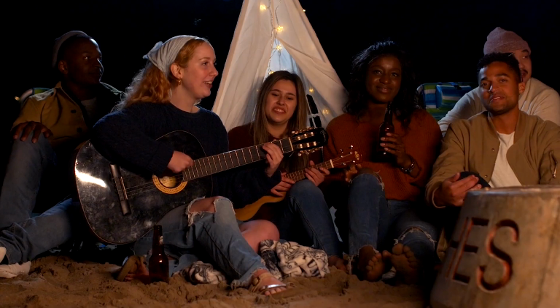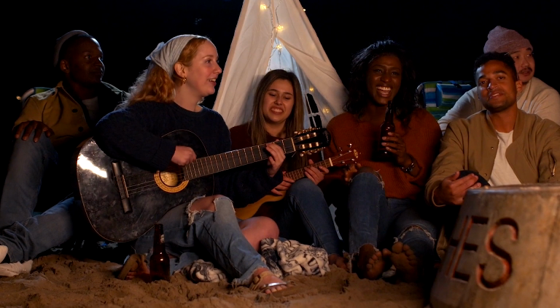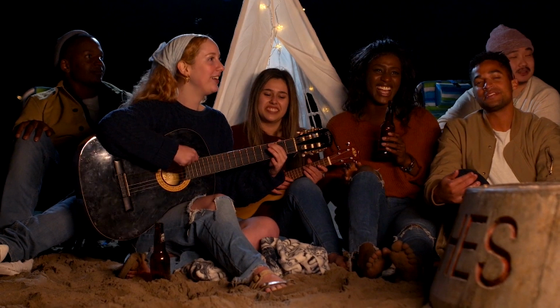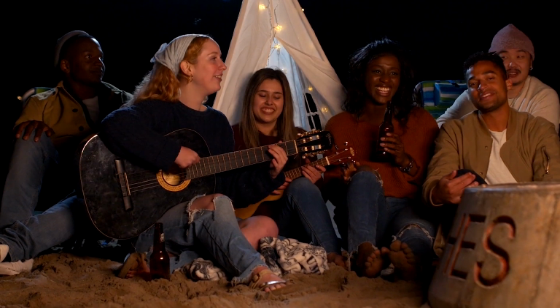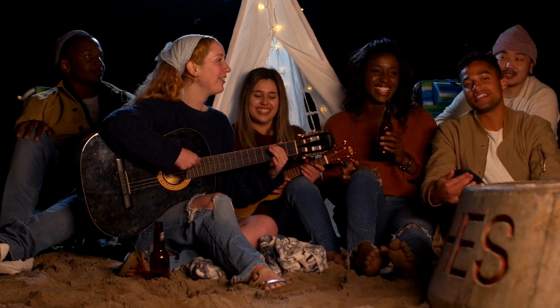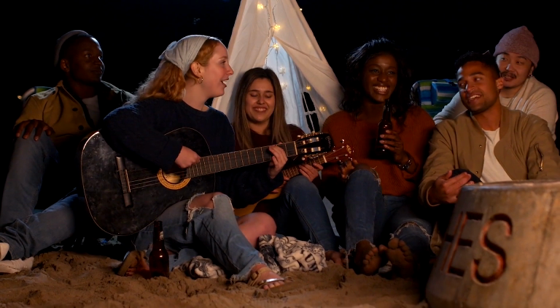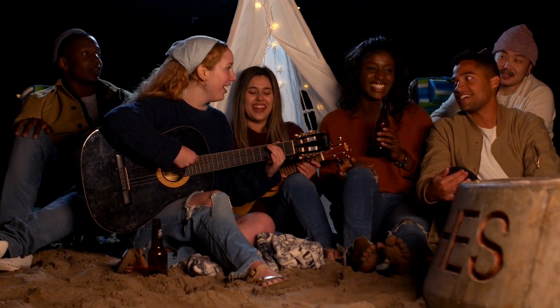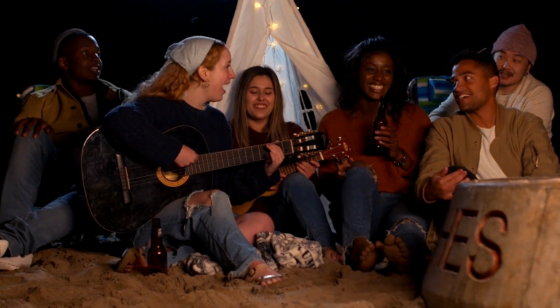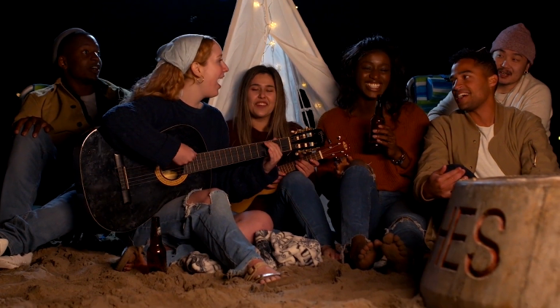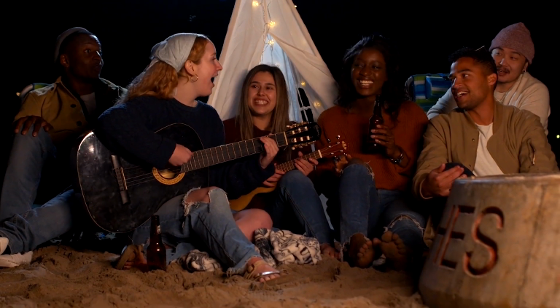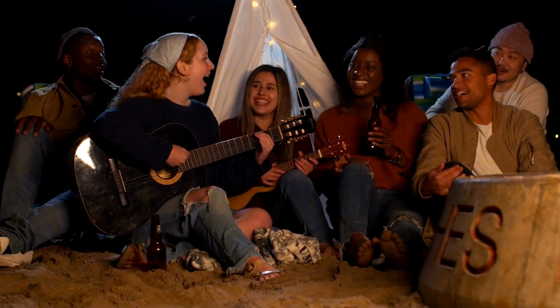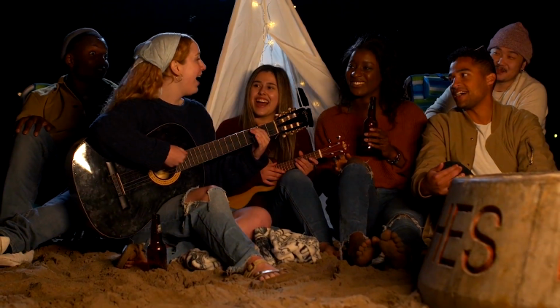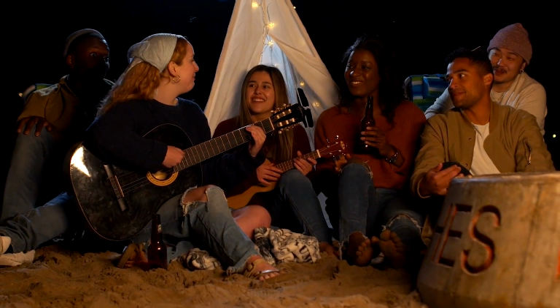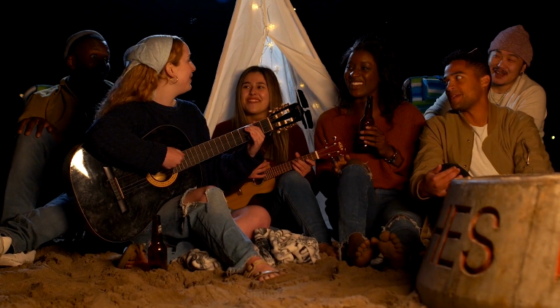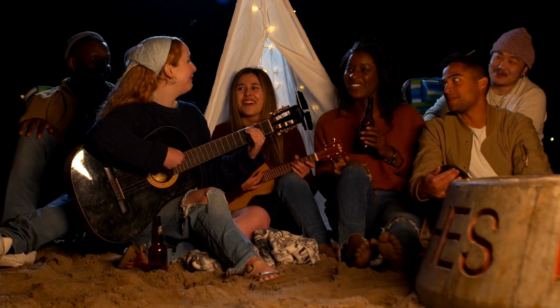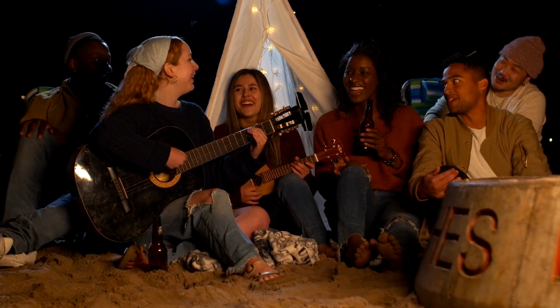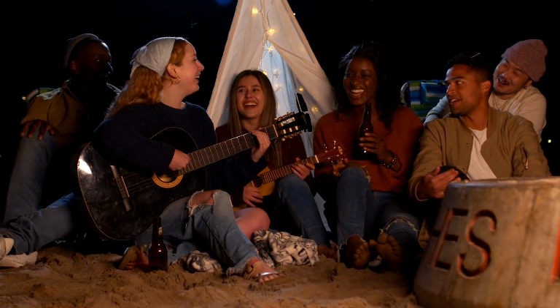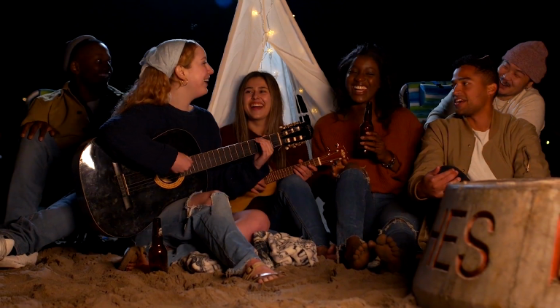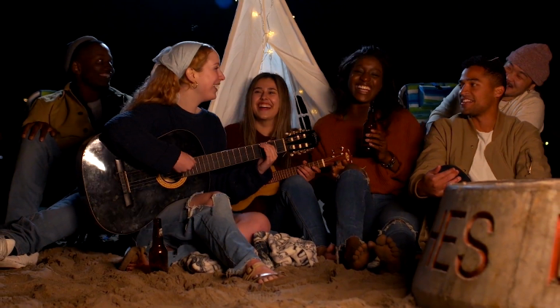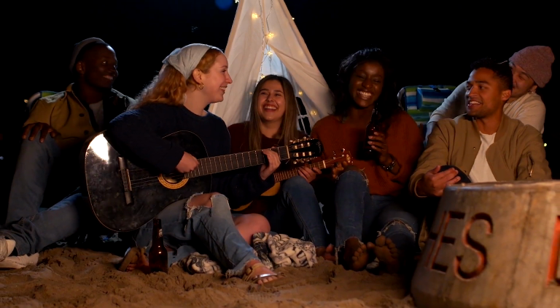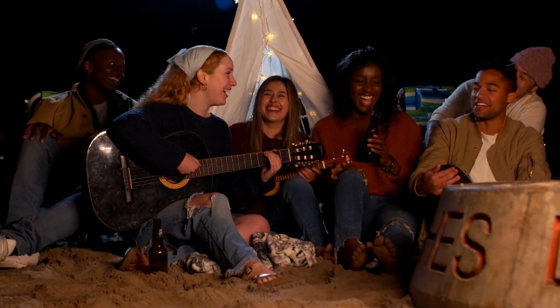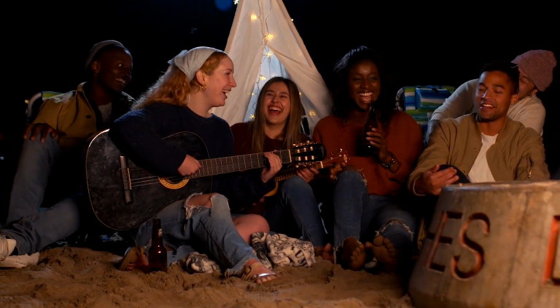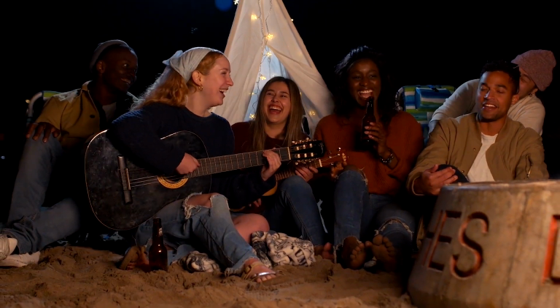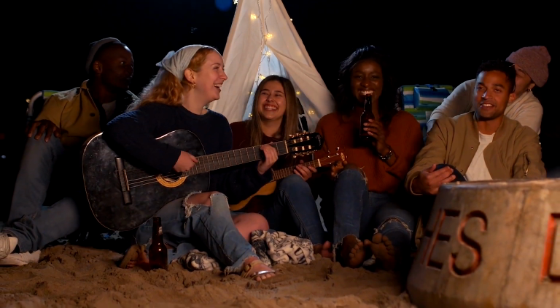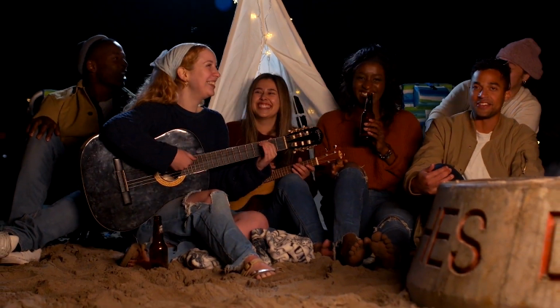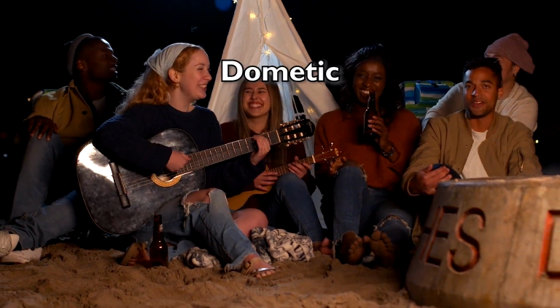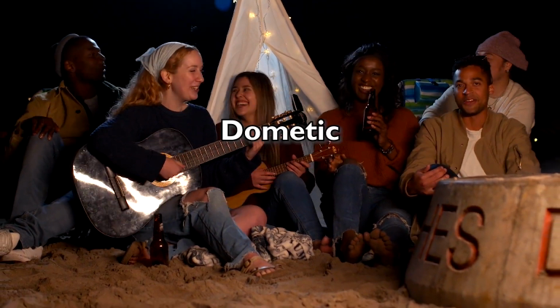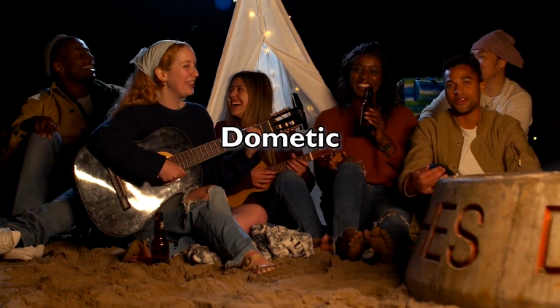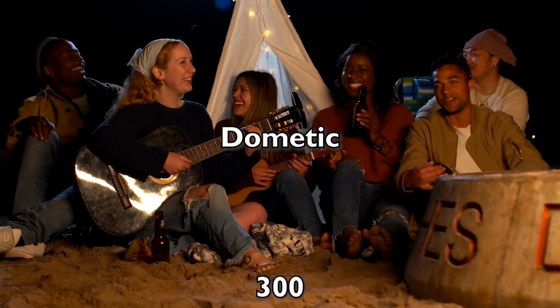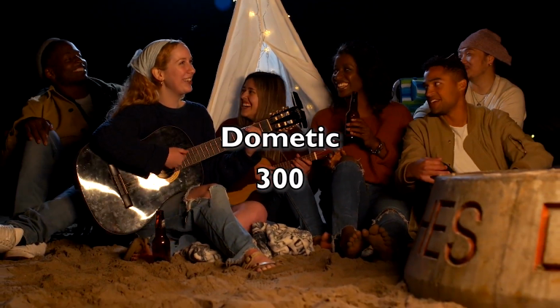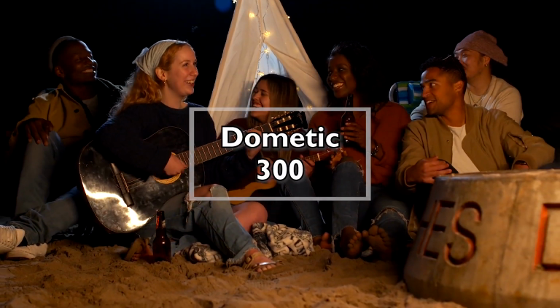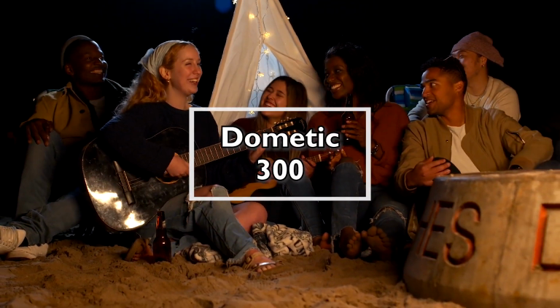Dometic 300 toilet review. Hey guys, it's John here. Today I'm going to be discussing the Dometic 300 toilet.